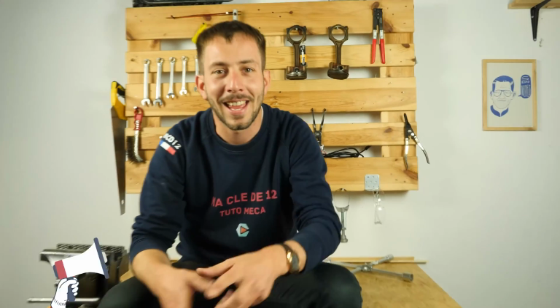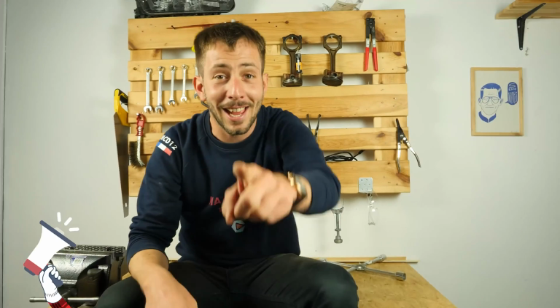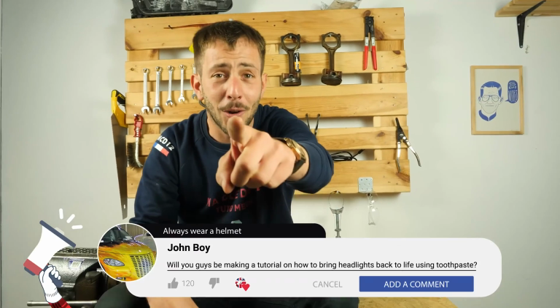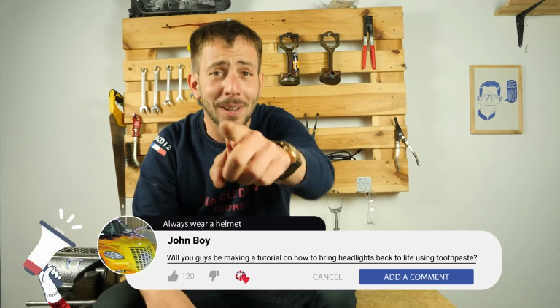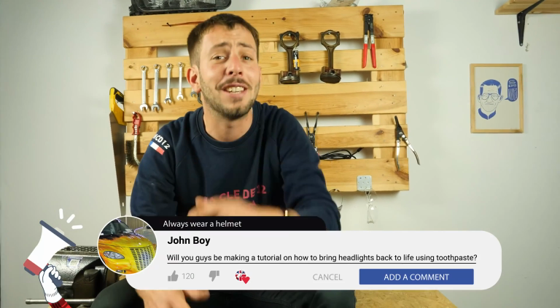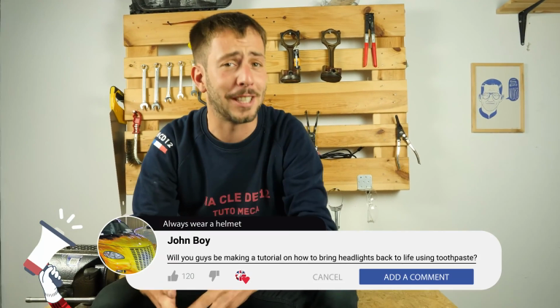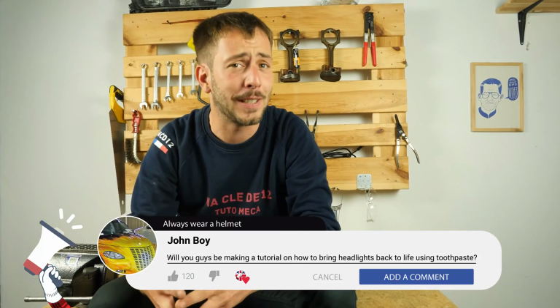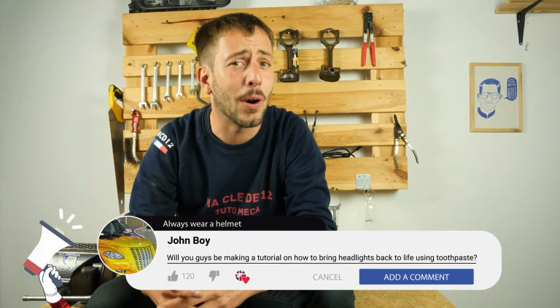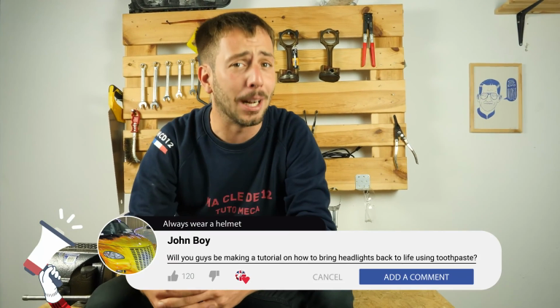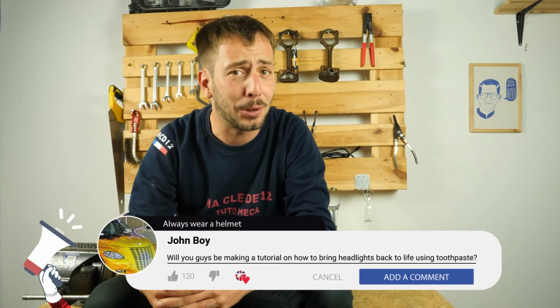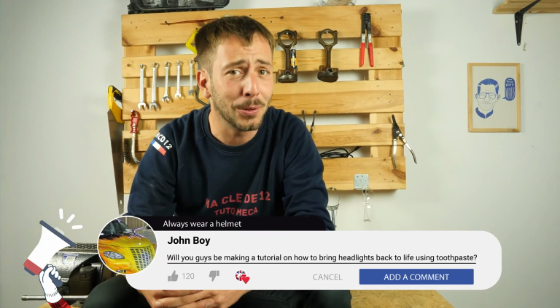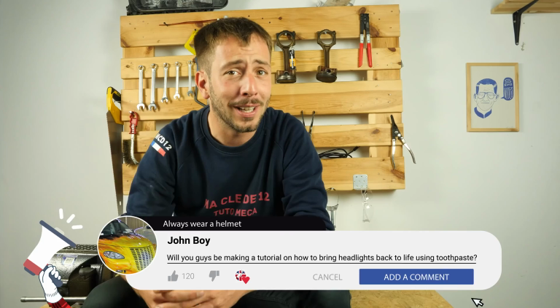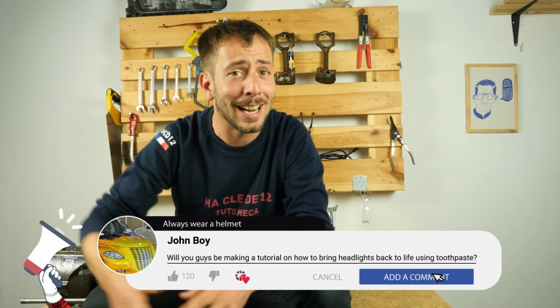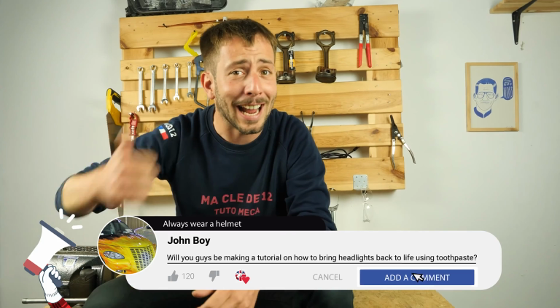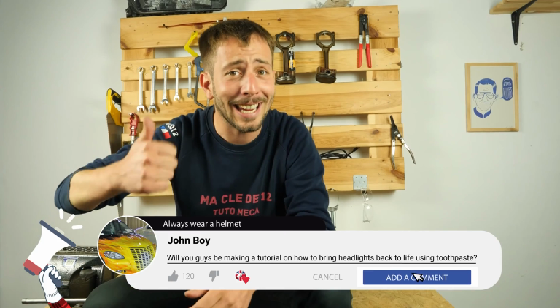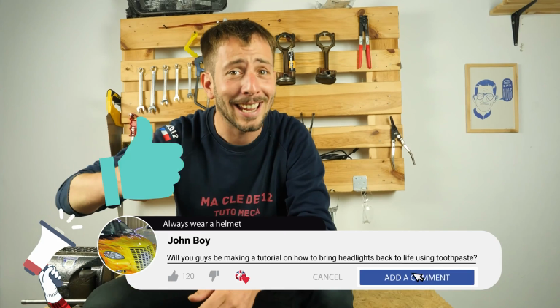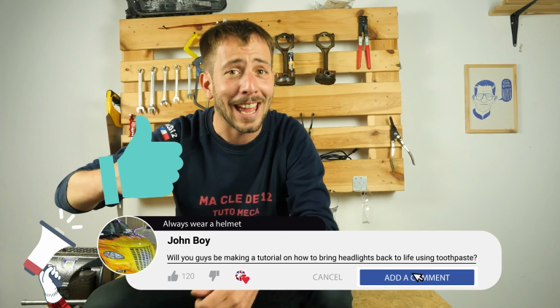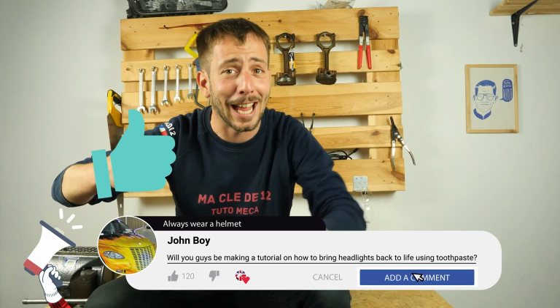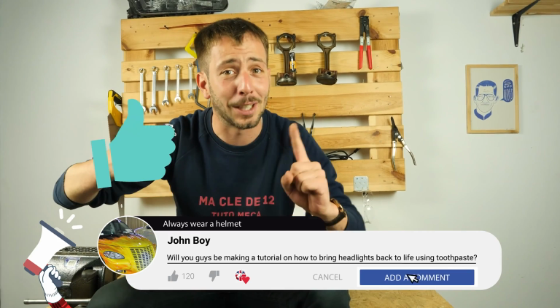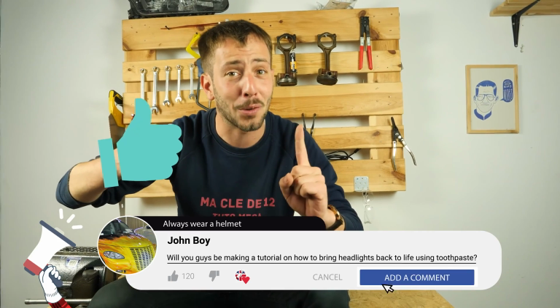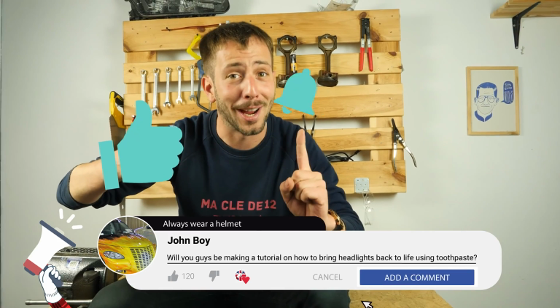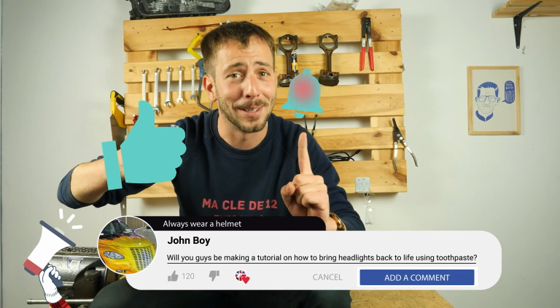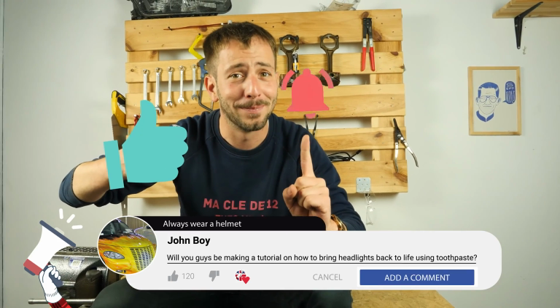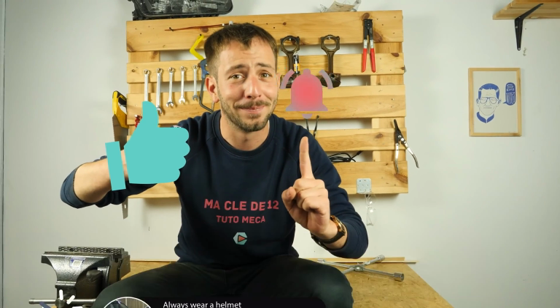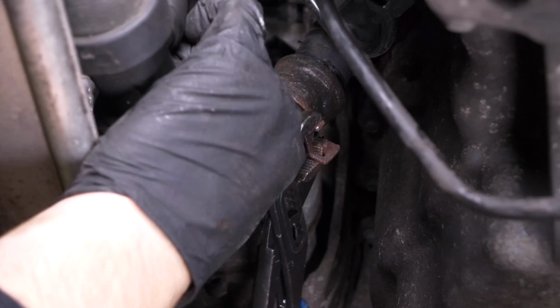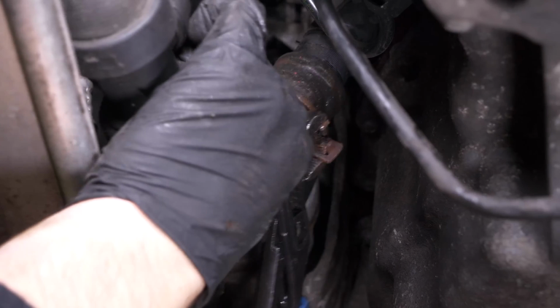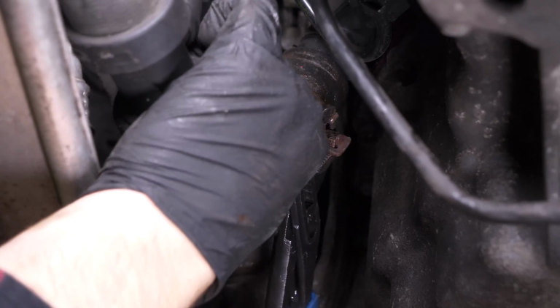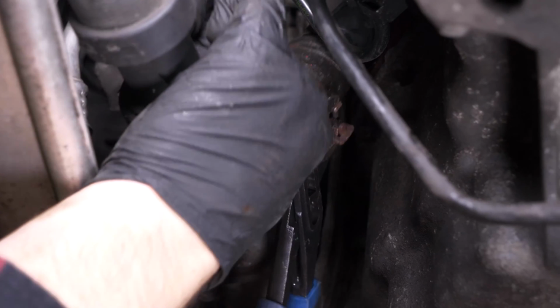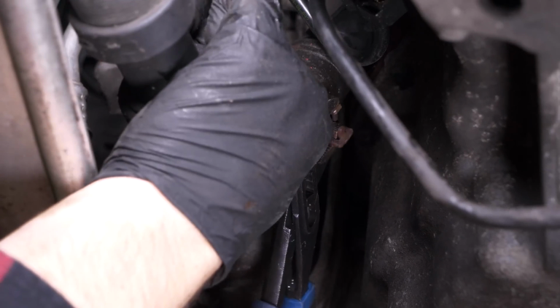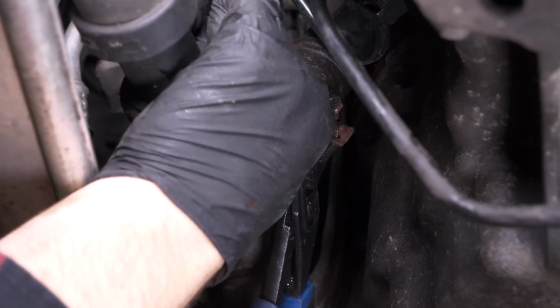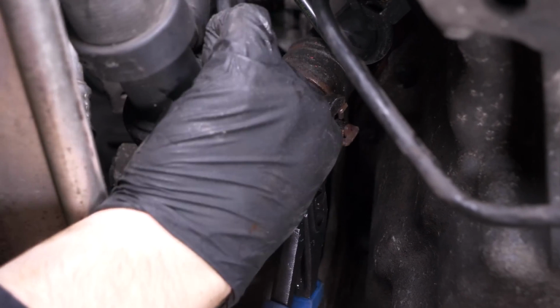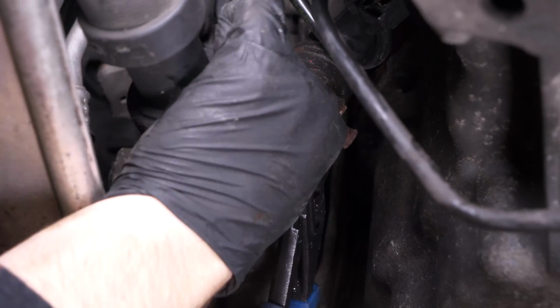If this video helped you, like and subscribe. Put the hose back in place.